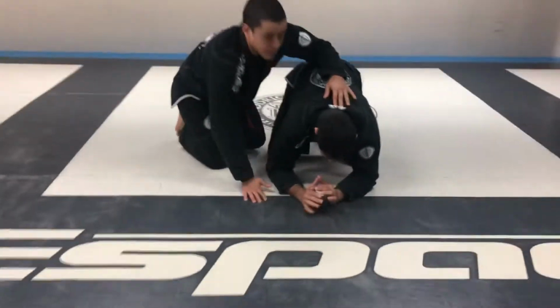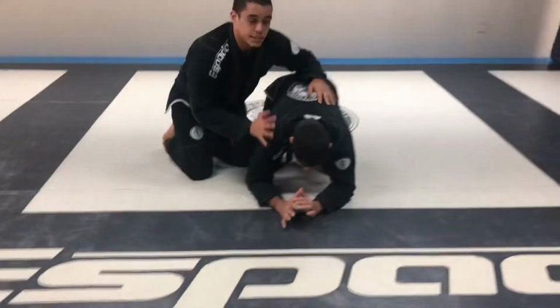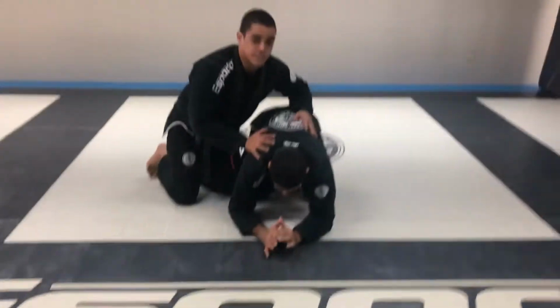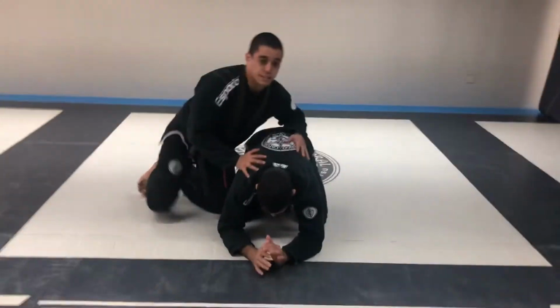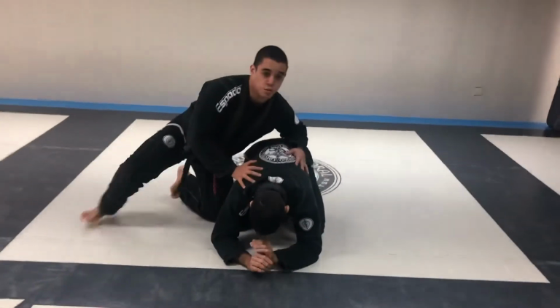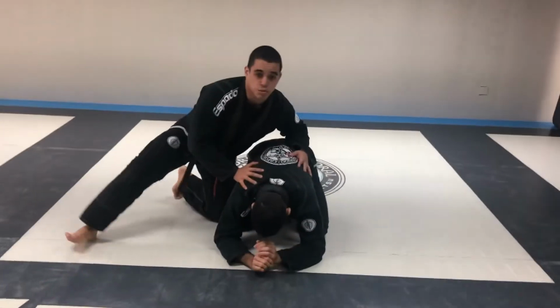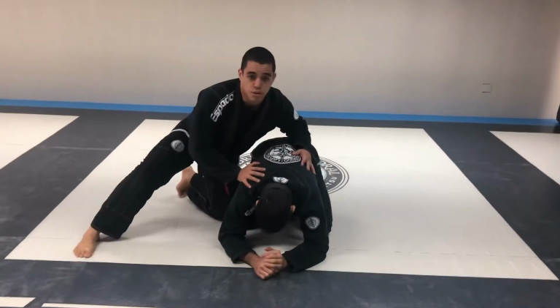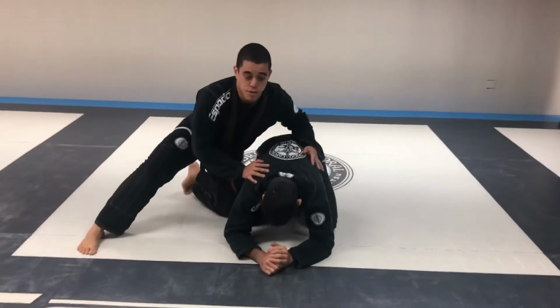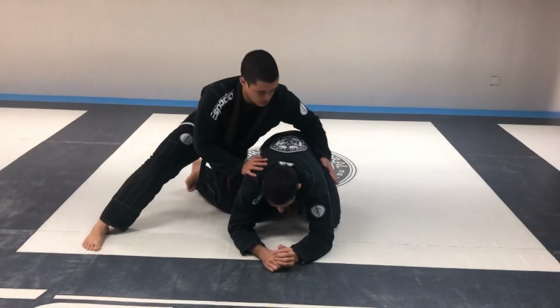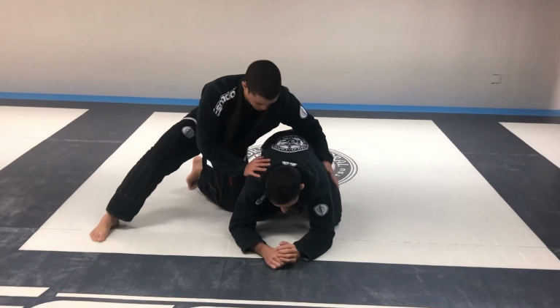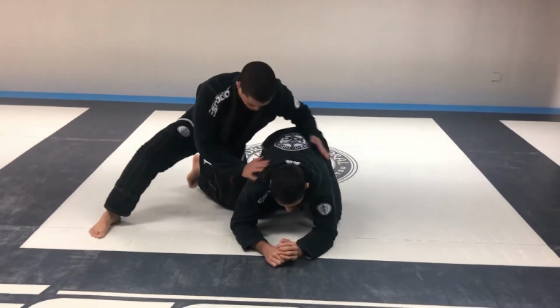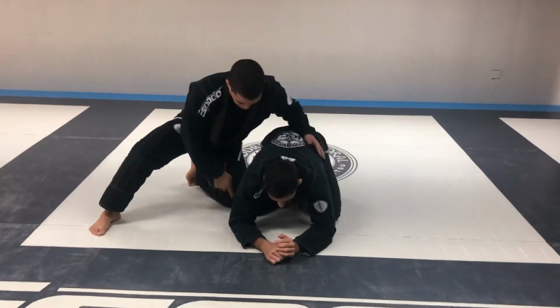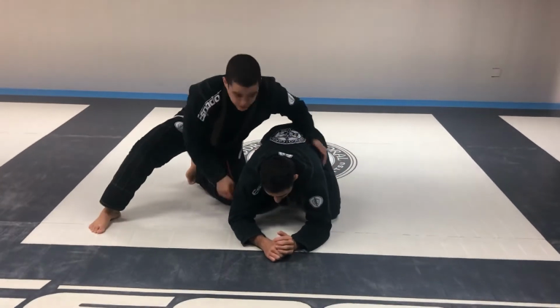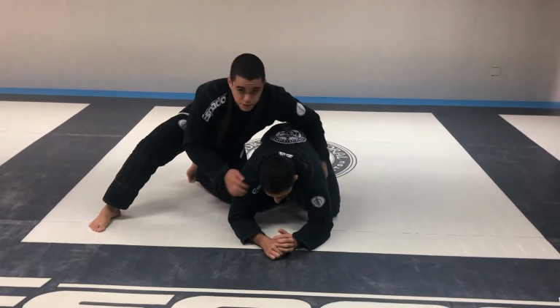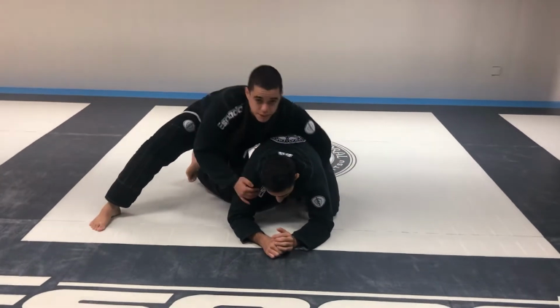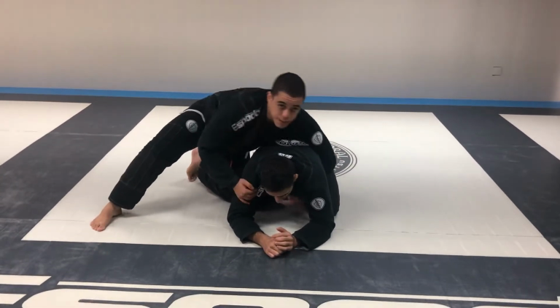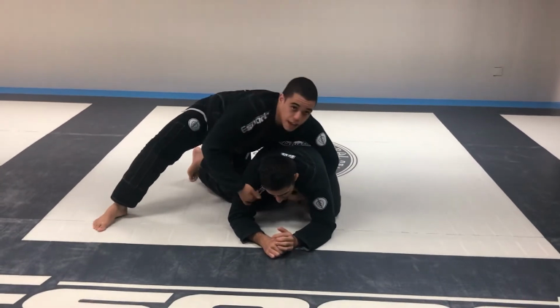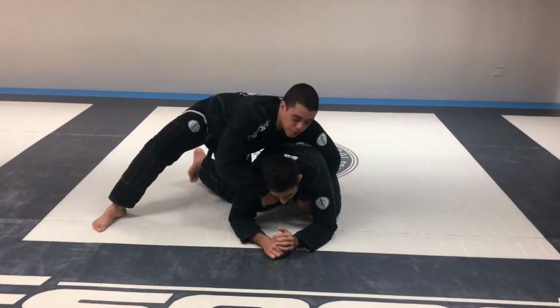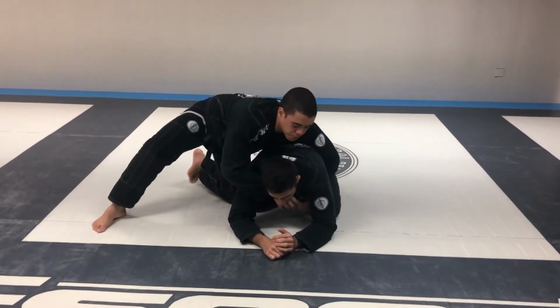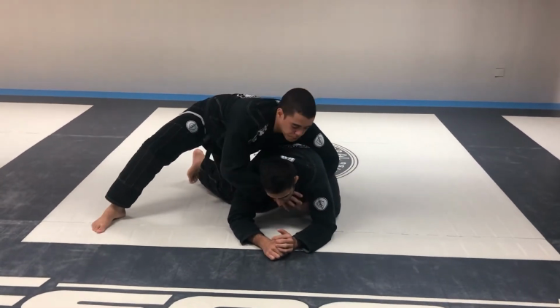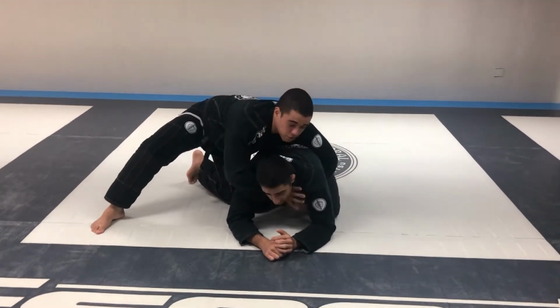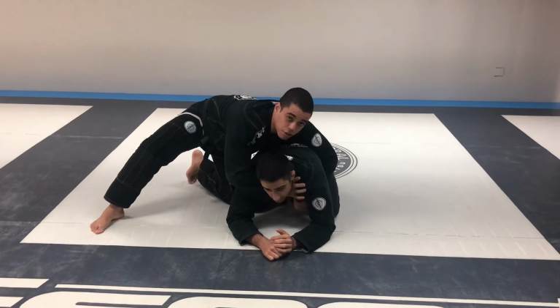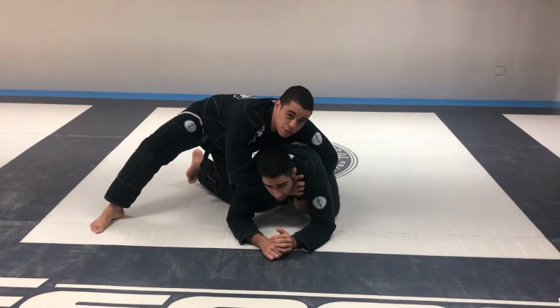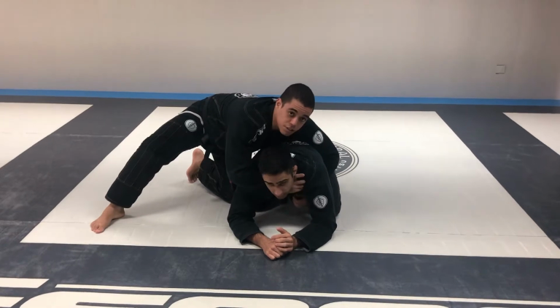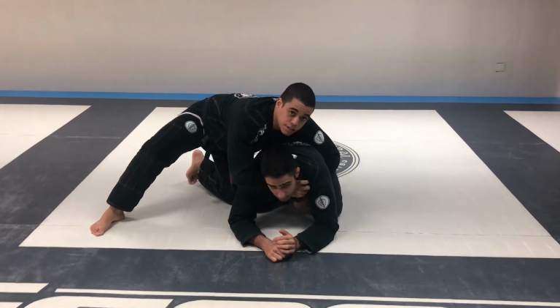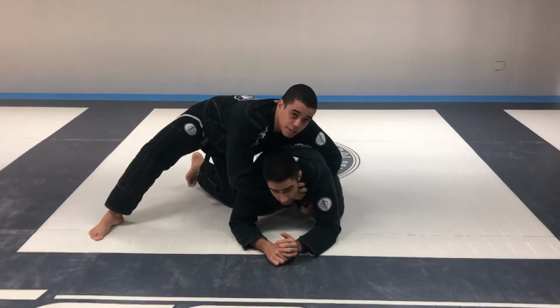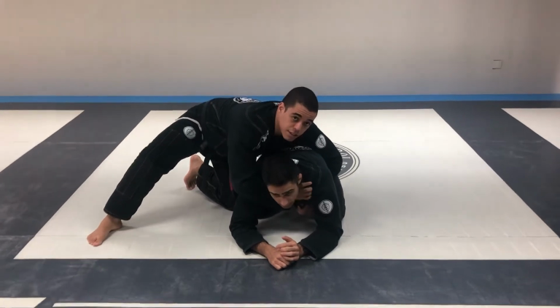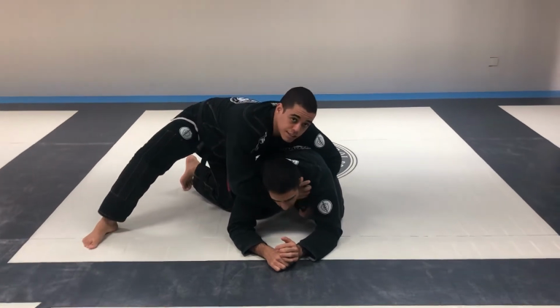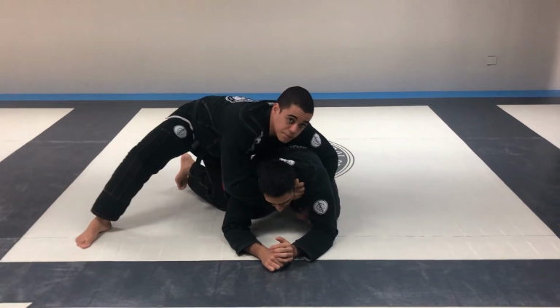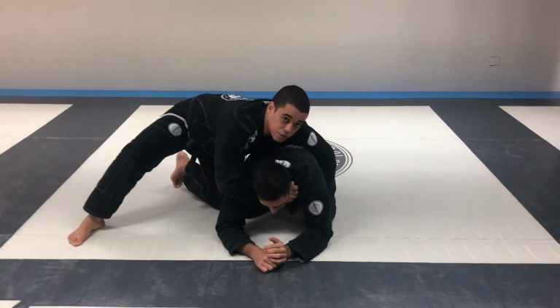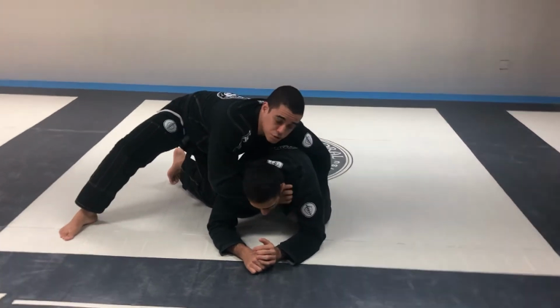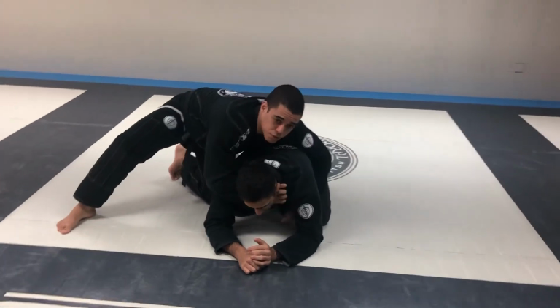Start turtle, my knee to the other knee, I grip collar cross — semi clock choke.